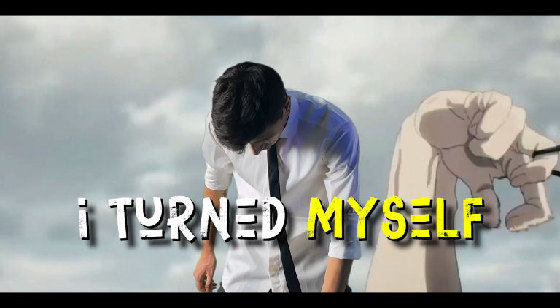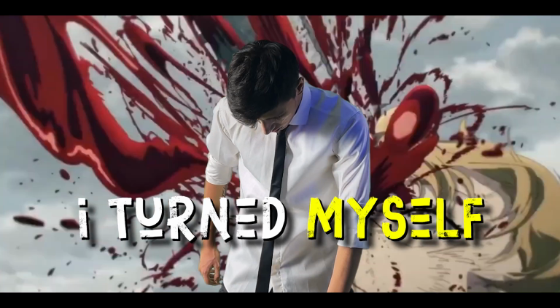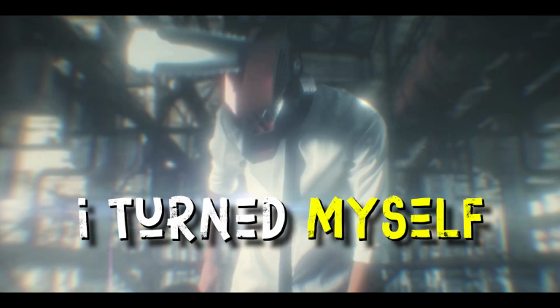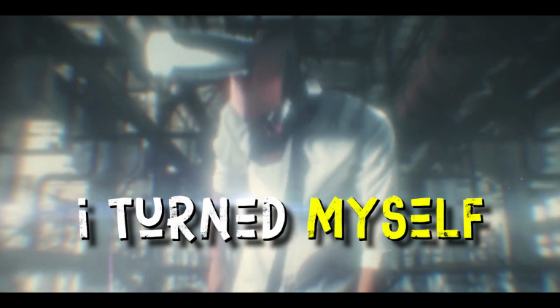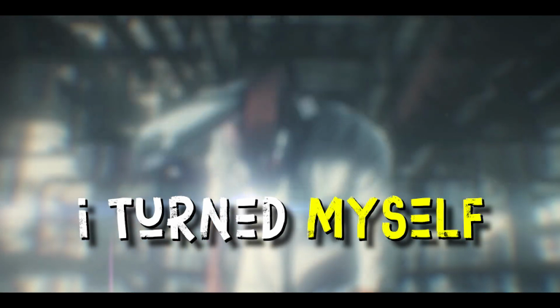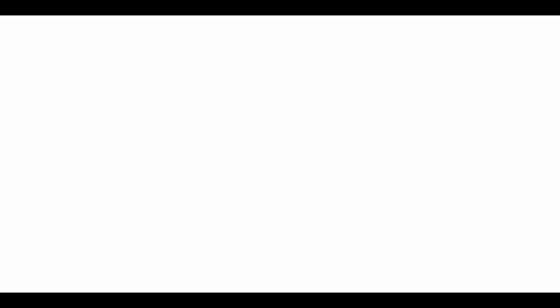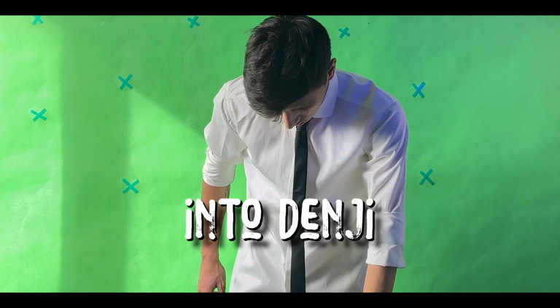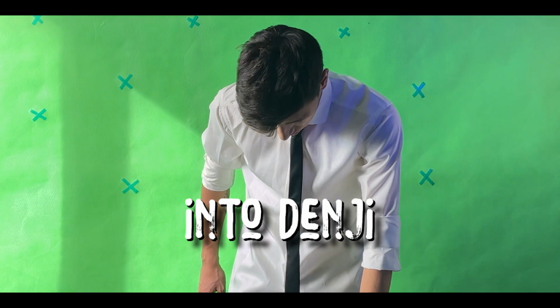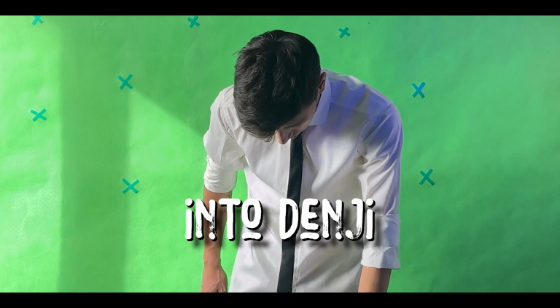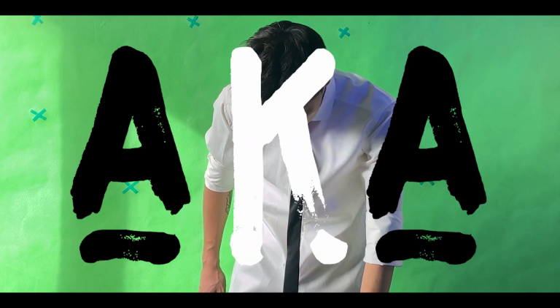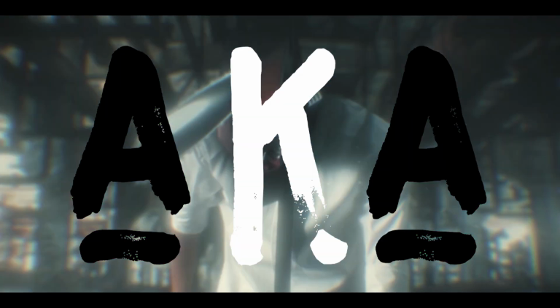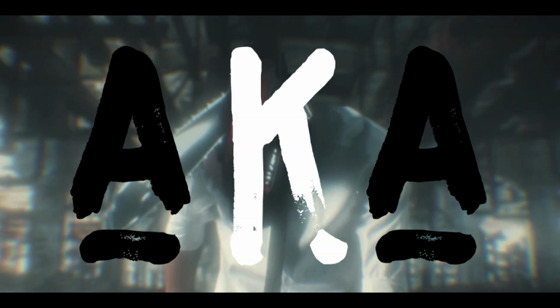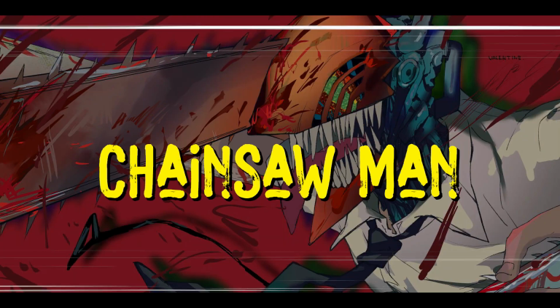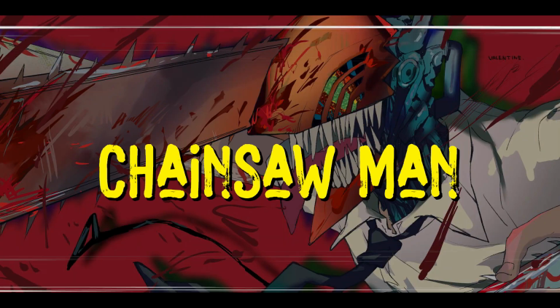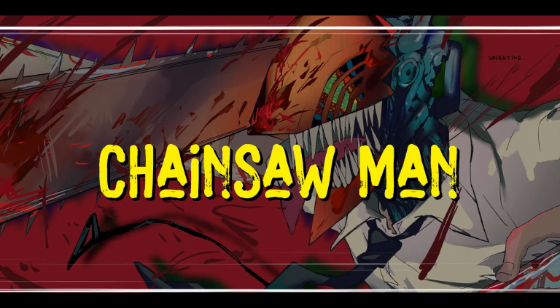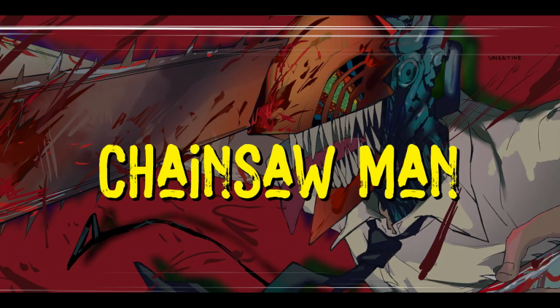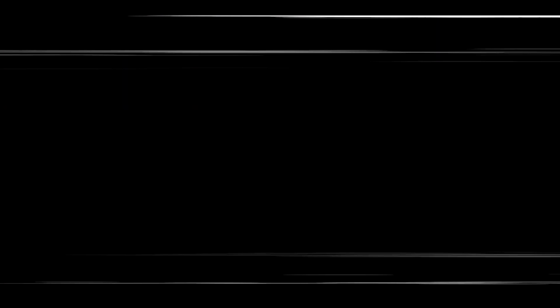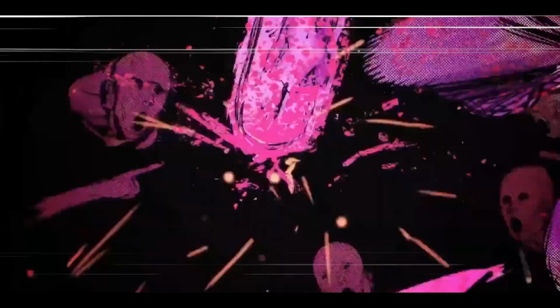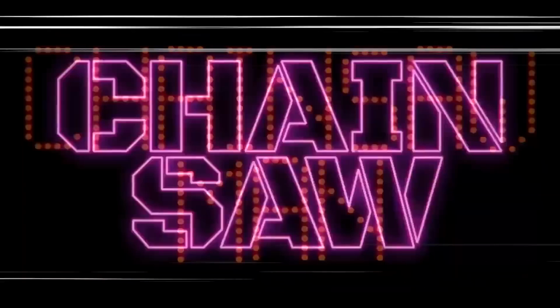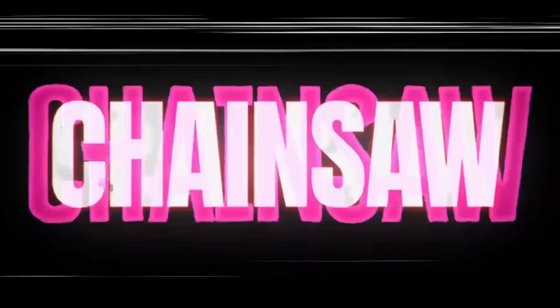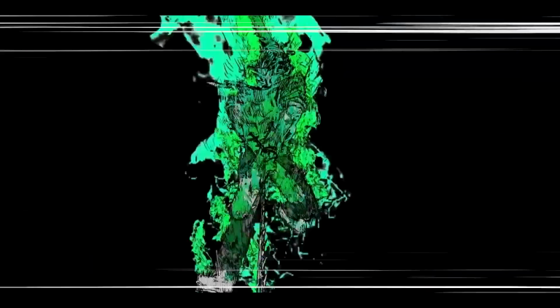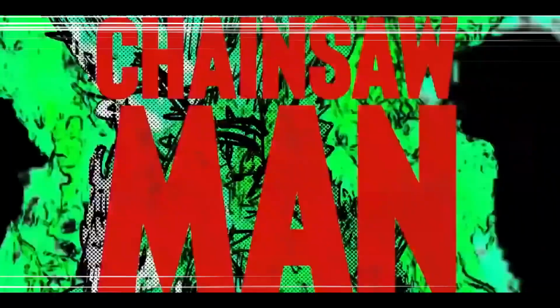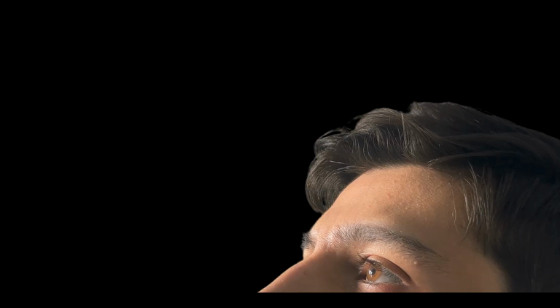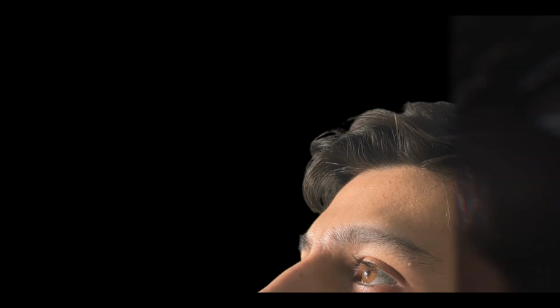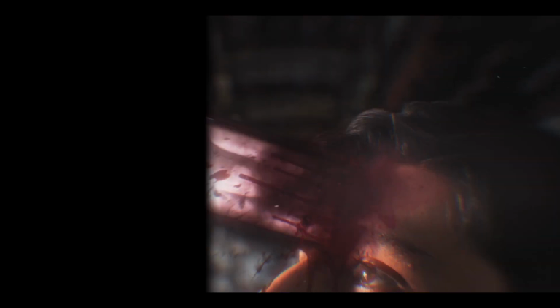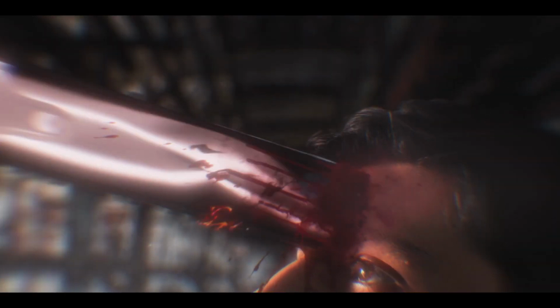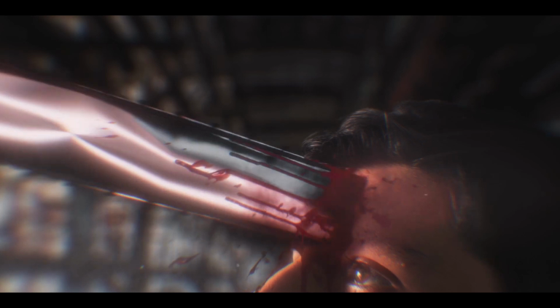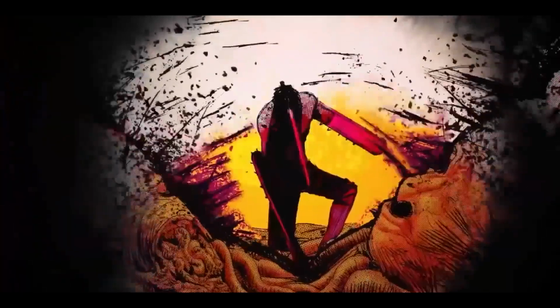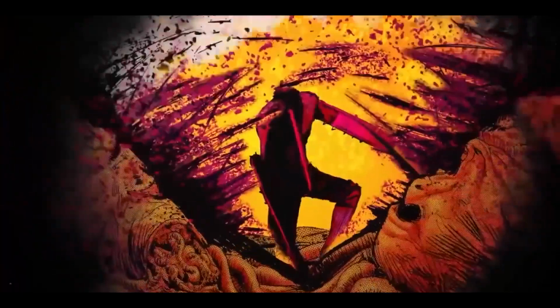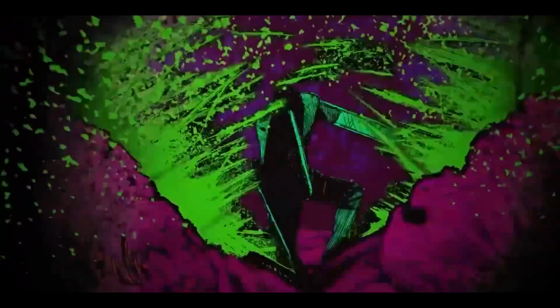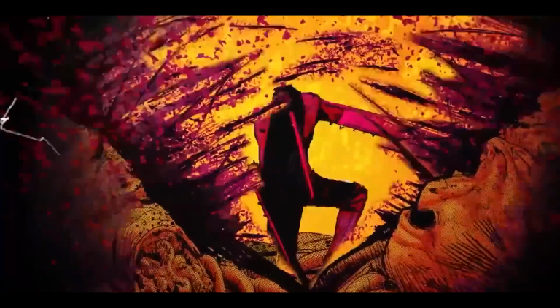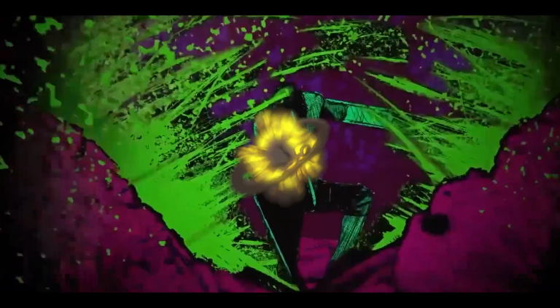I turned myself into Denji, aka Chainsaw Man. After seeing the show, I decided to make my own version of the character.